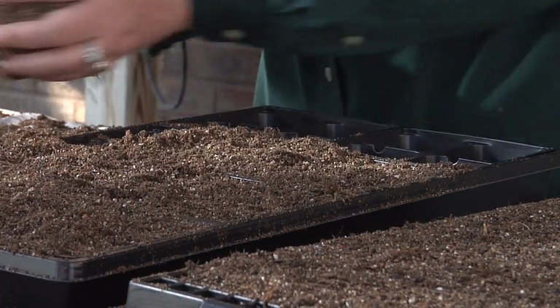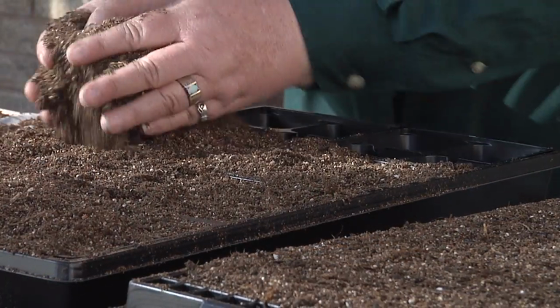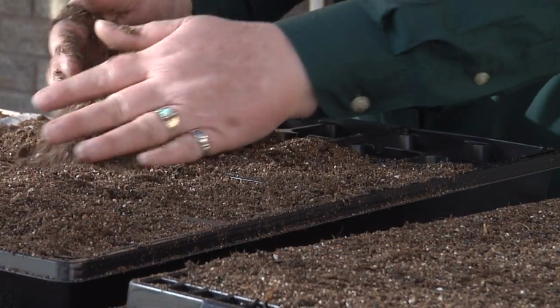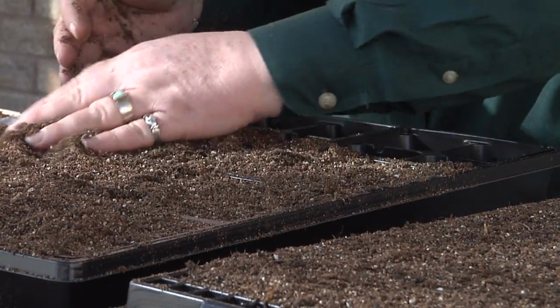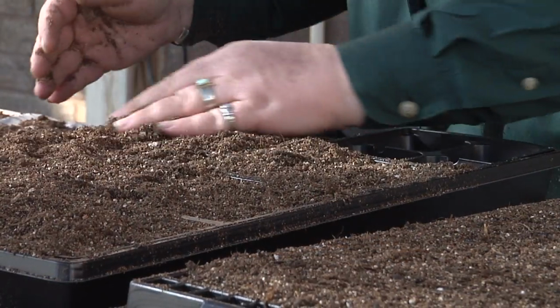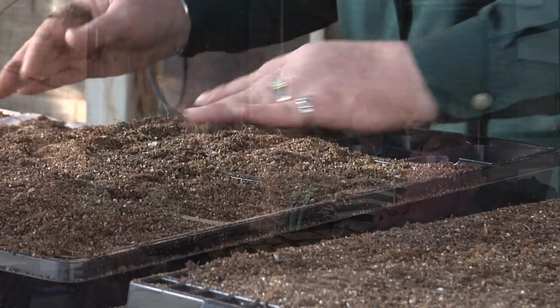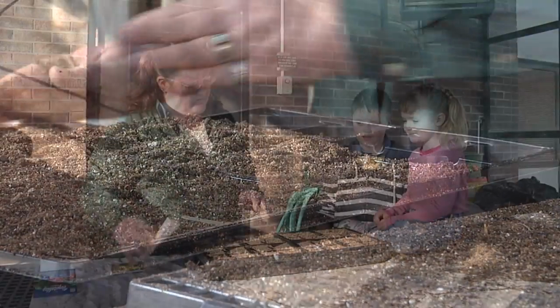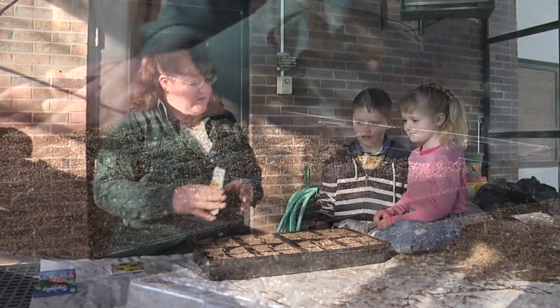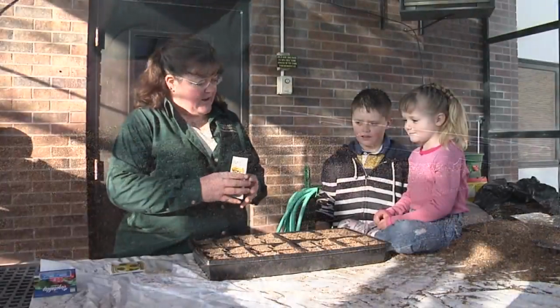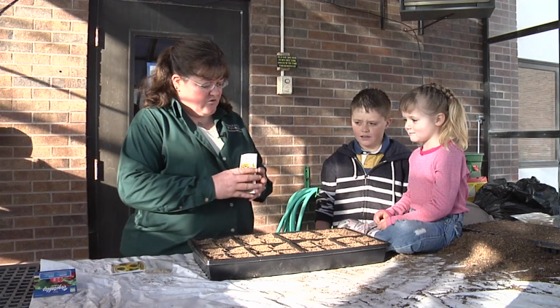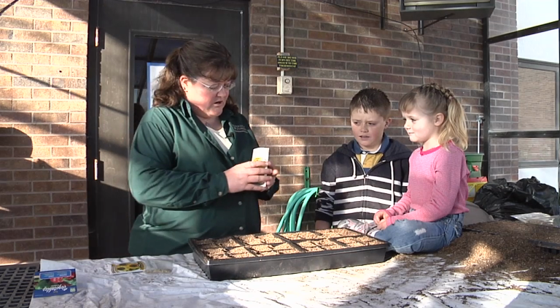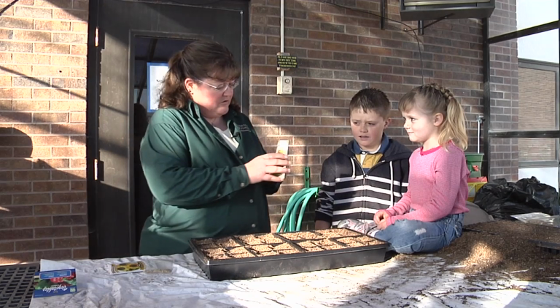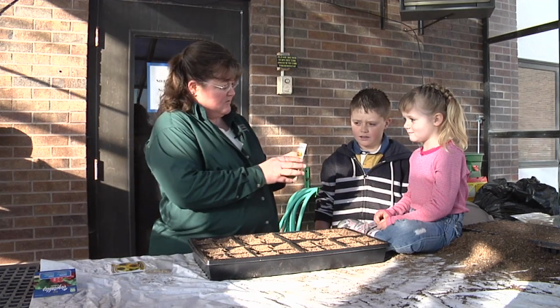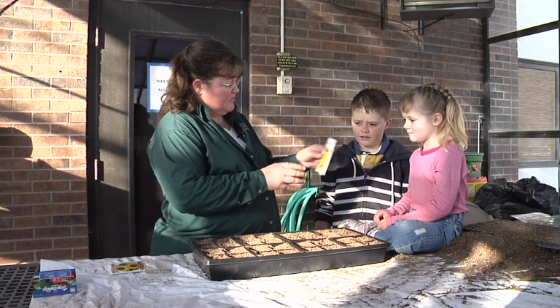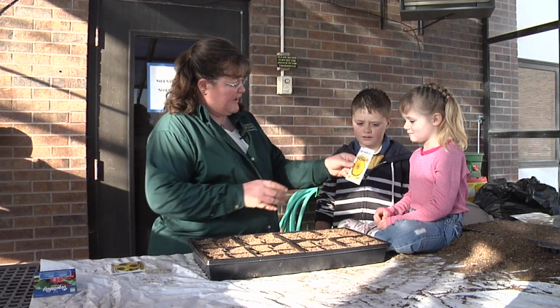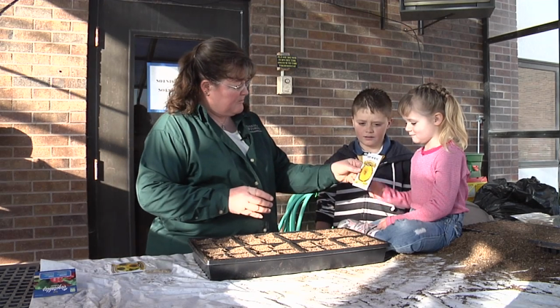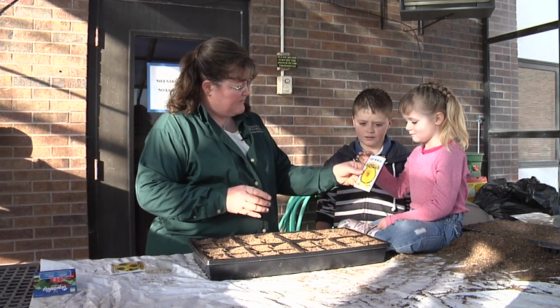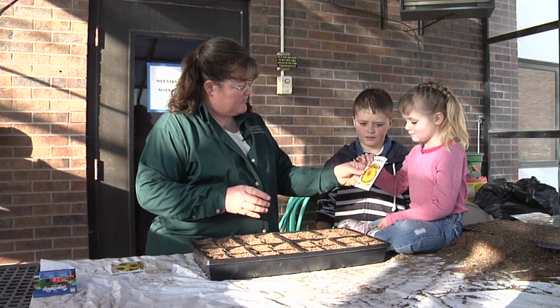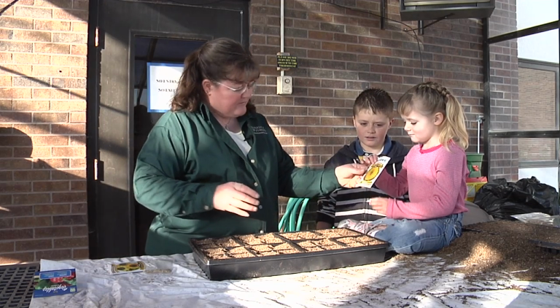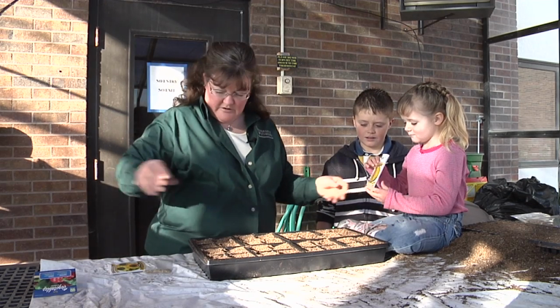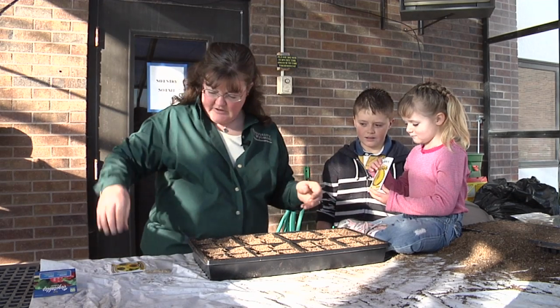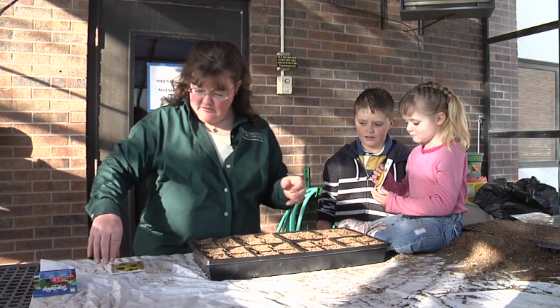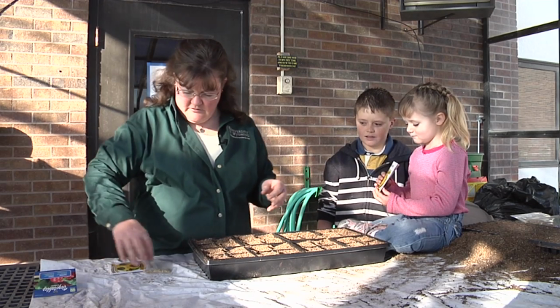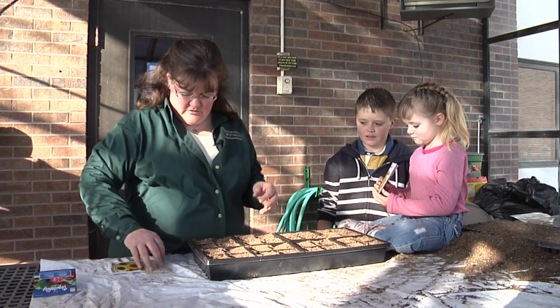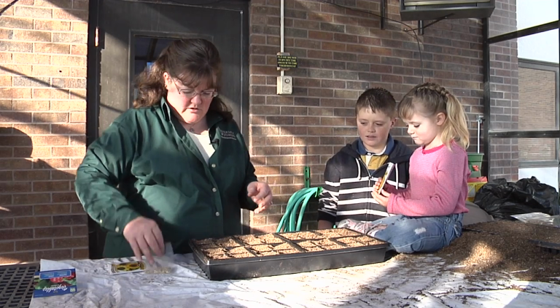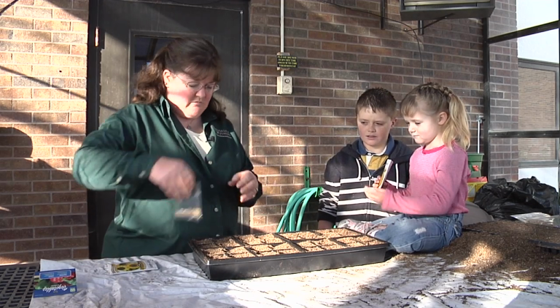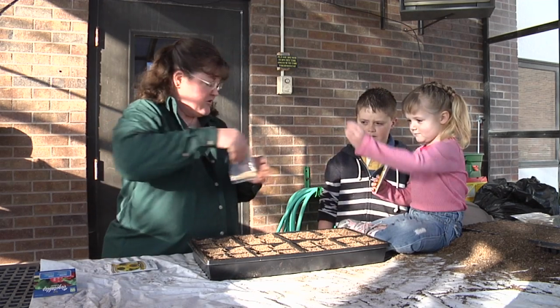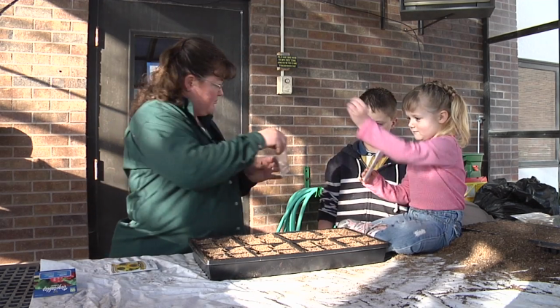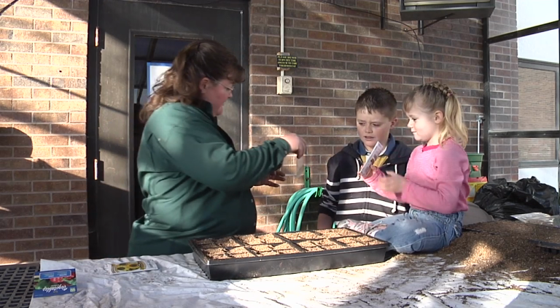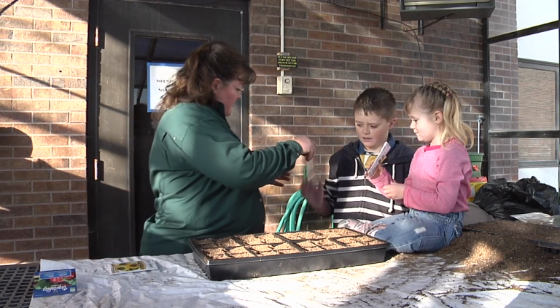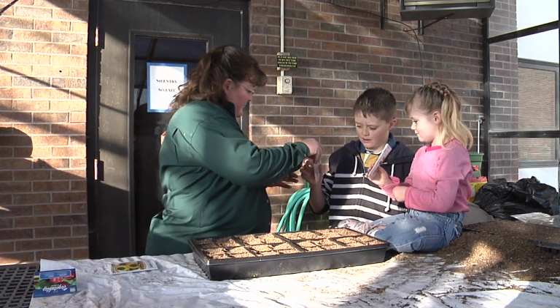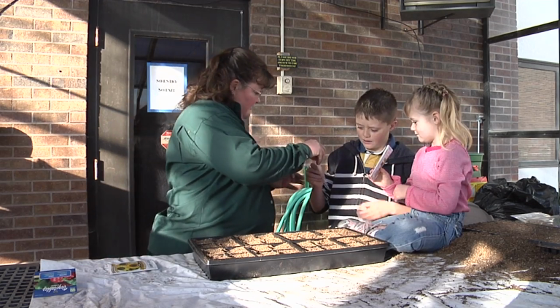So today I thought we would get some things started indoors. Would you like to plant some sunflower seeds, and maybe you could plant some pepper seeds?